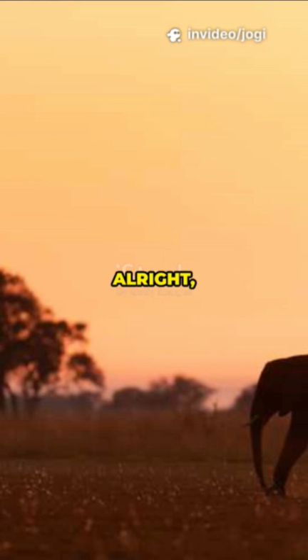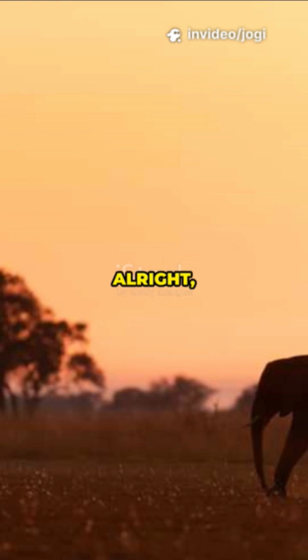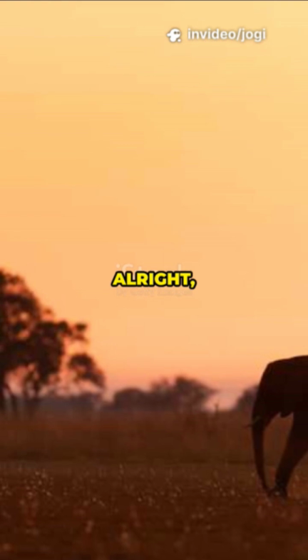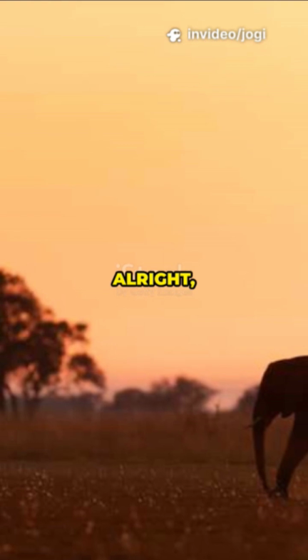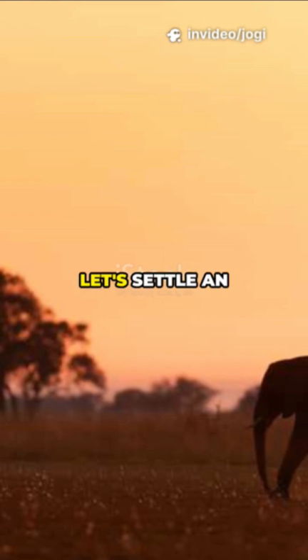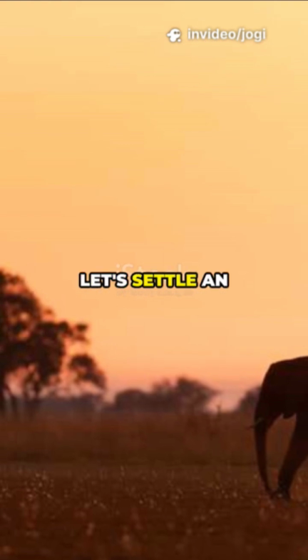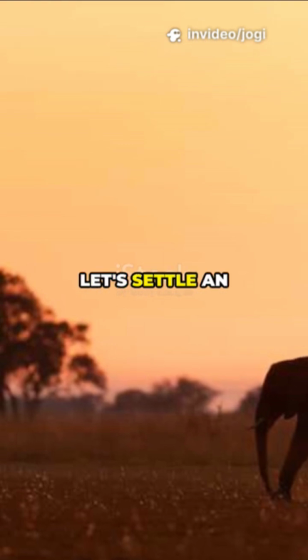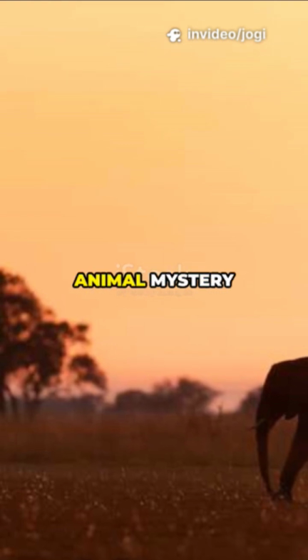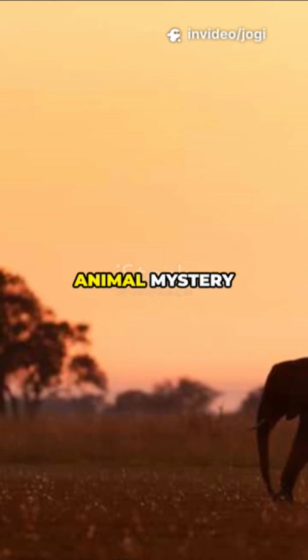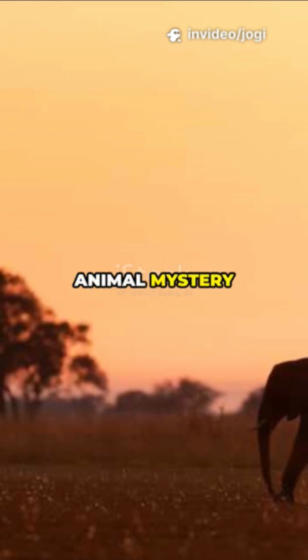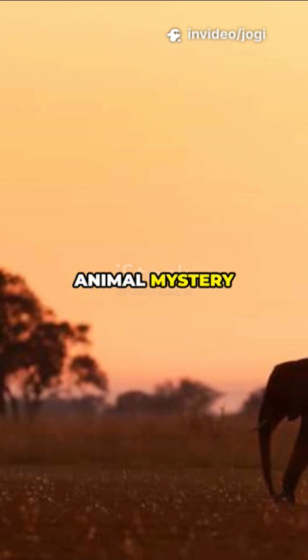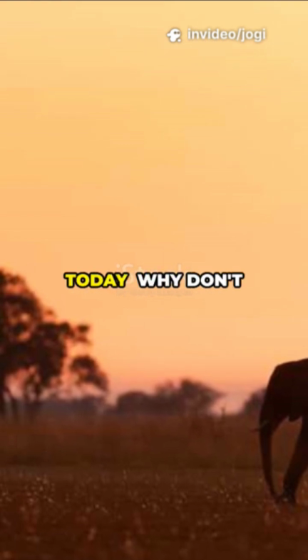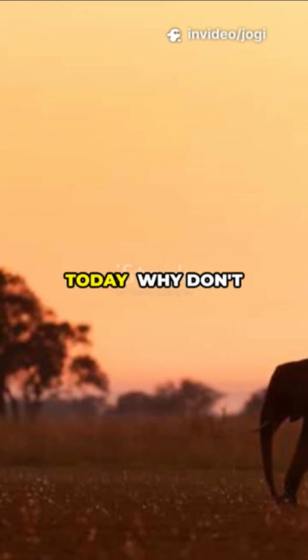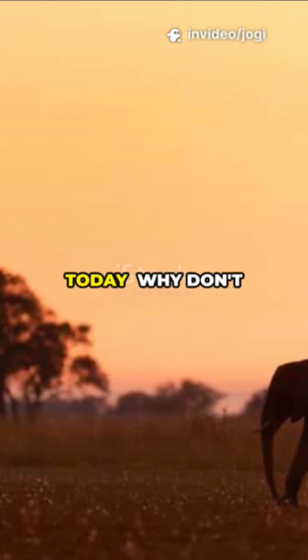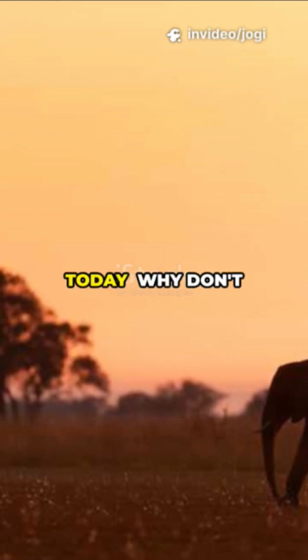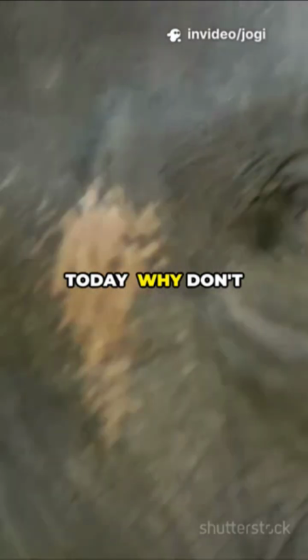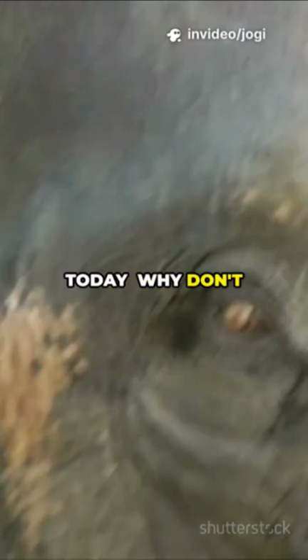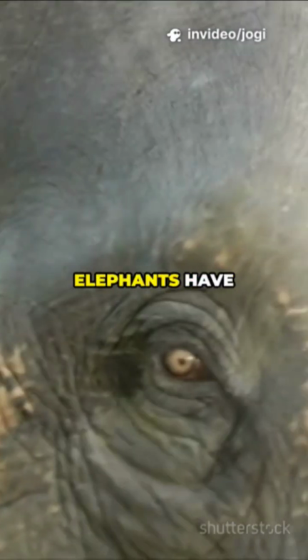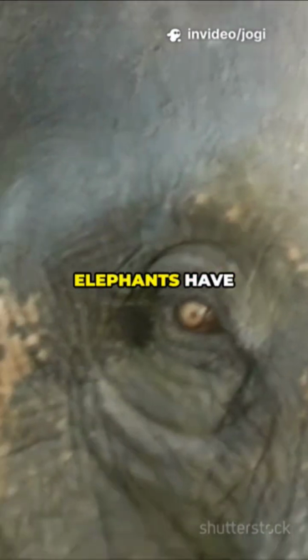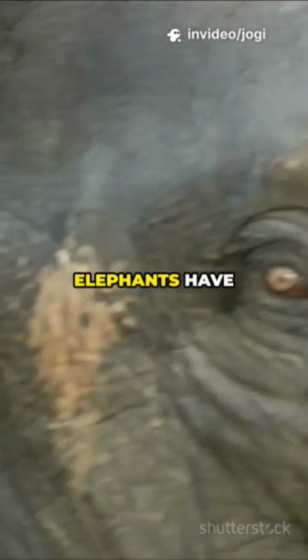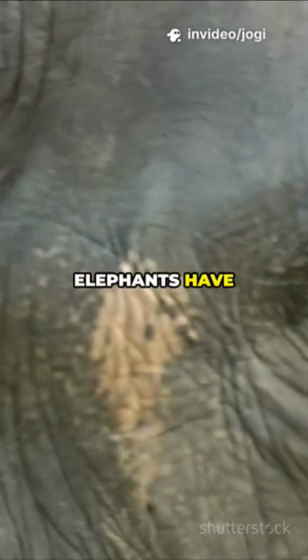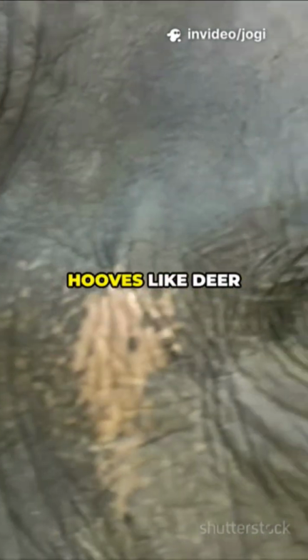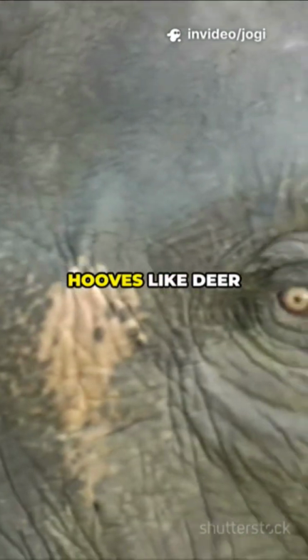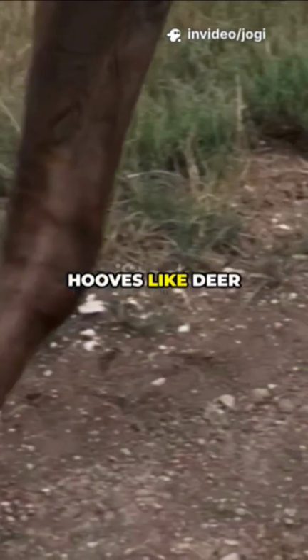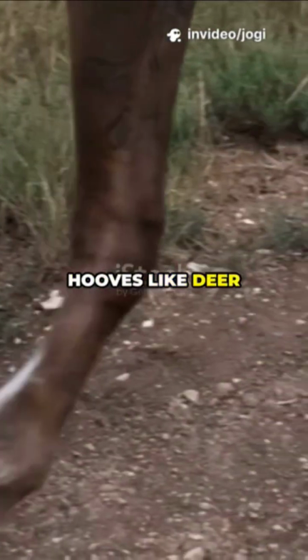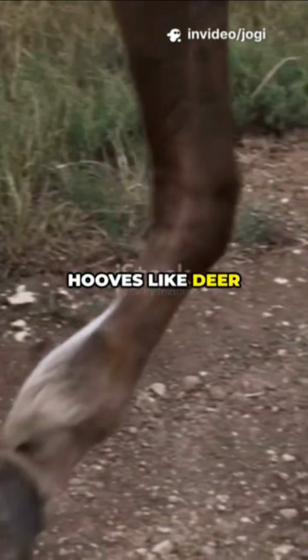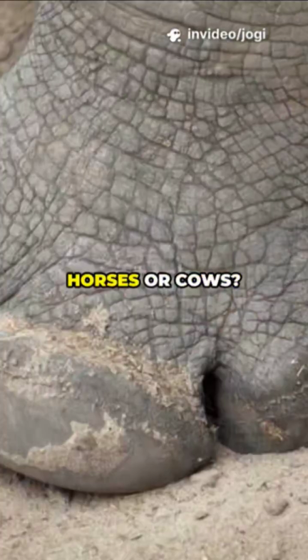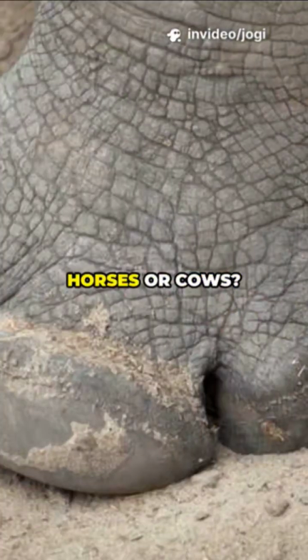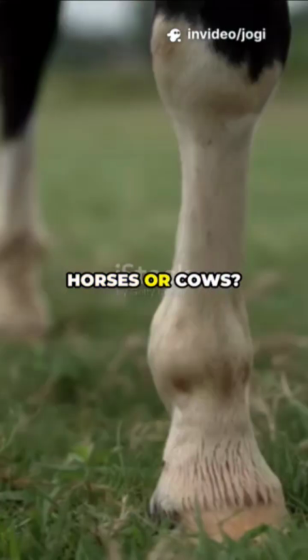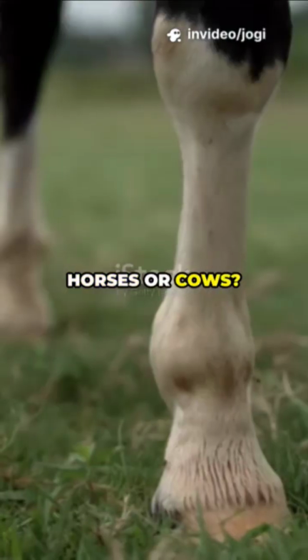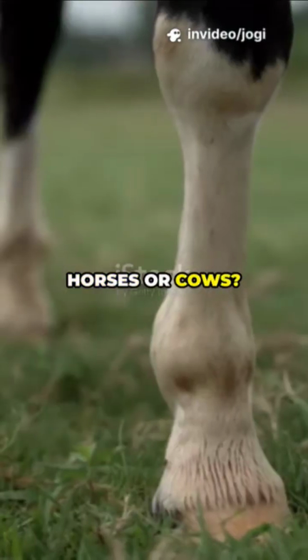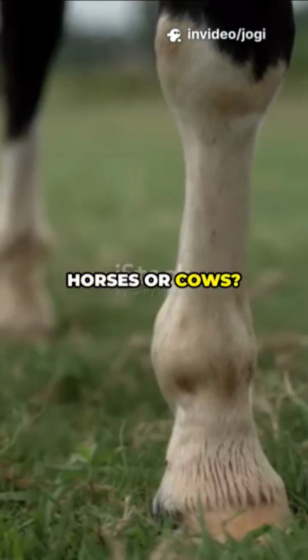All right, let's settle an animal mystery today. Why don't elephants have hooves like deer, horses, or cows?